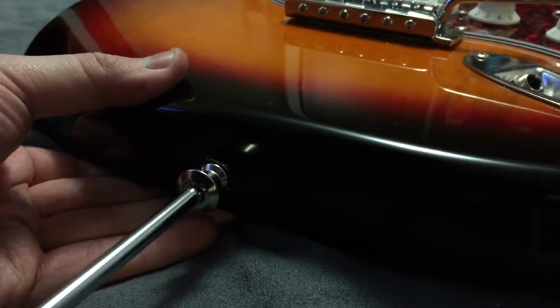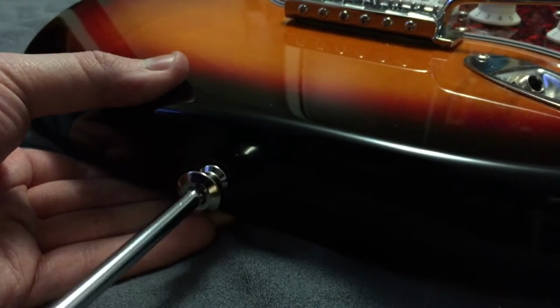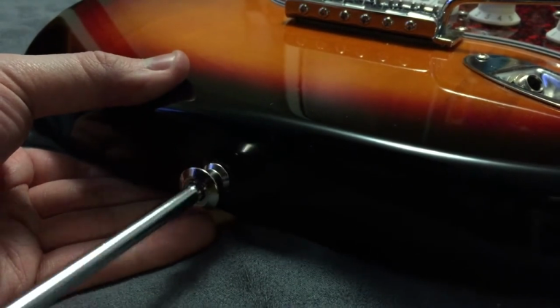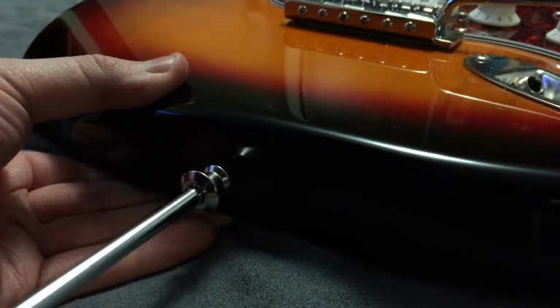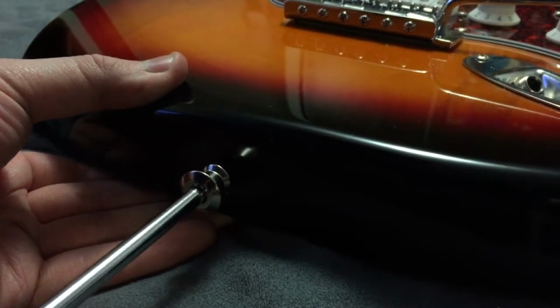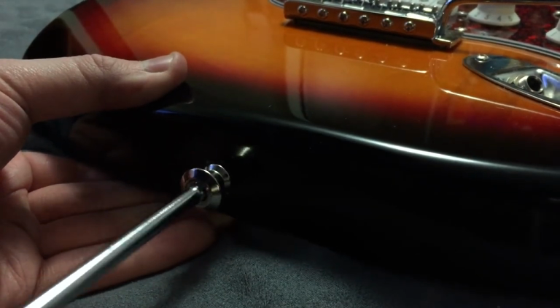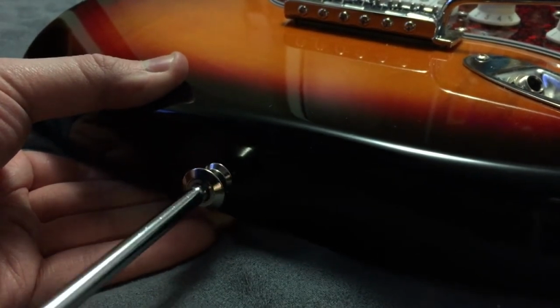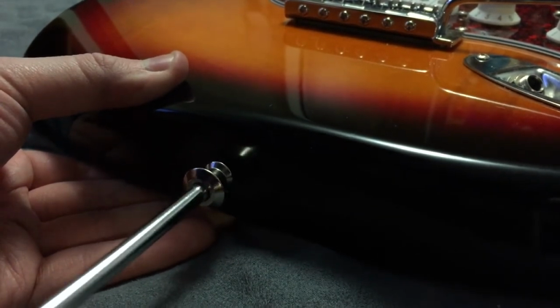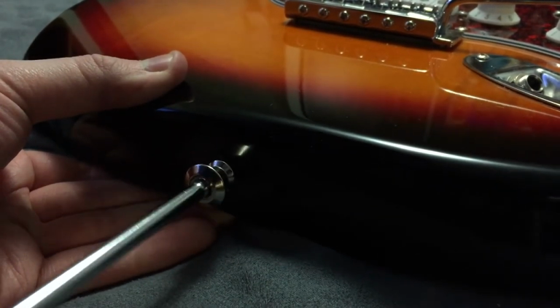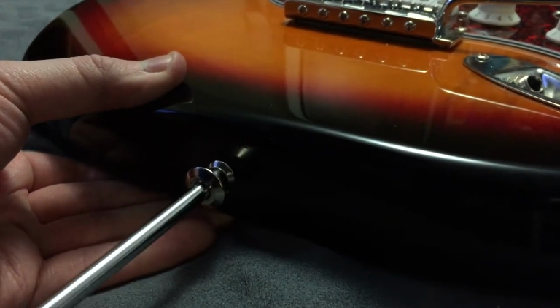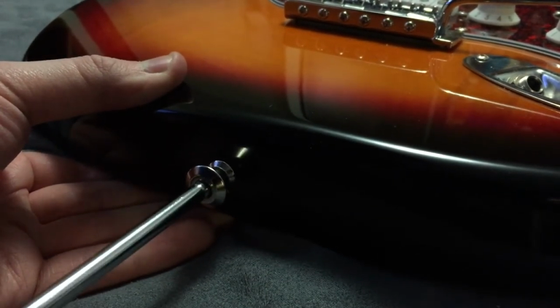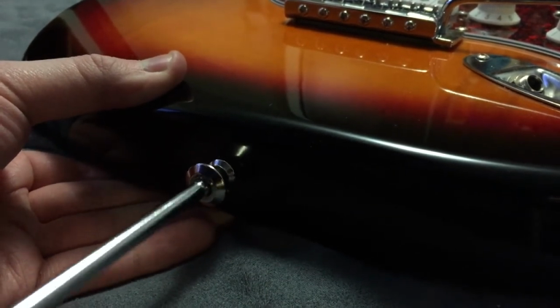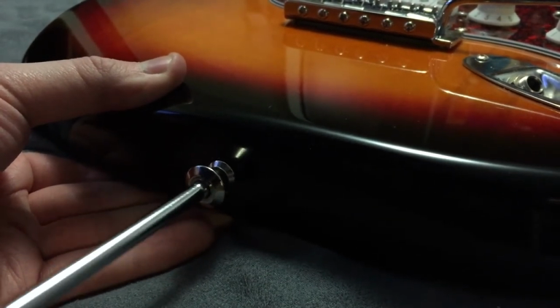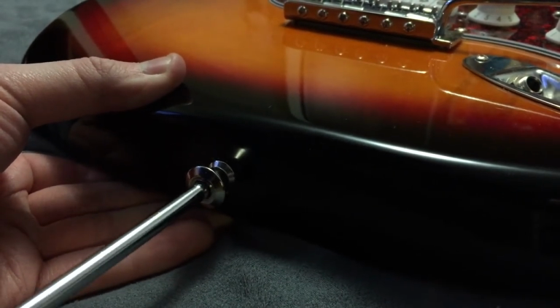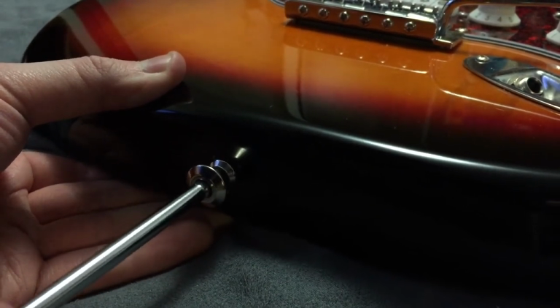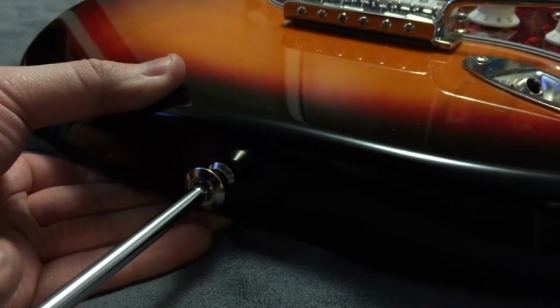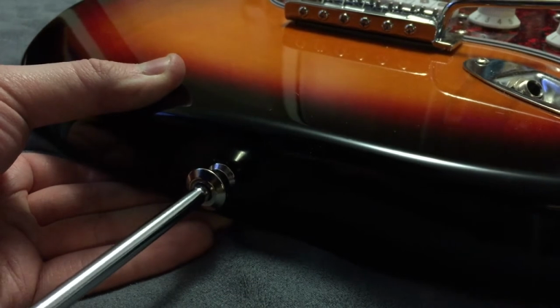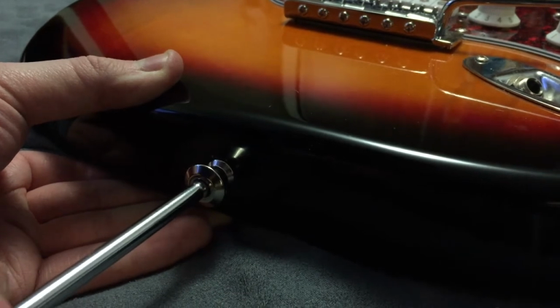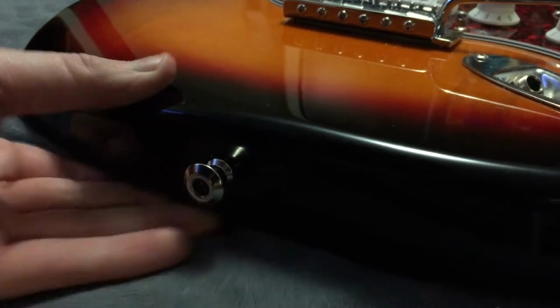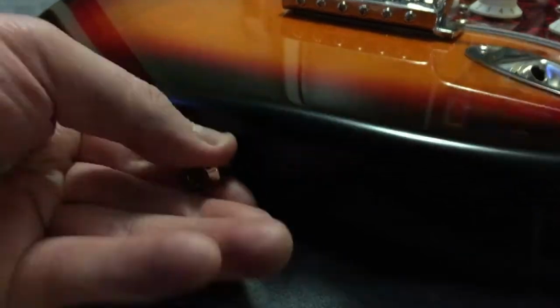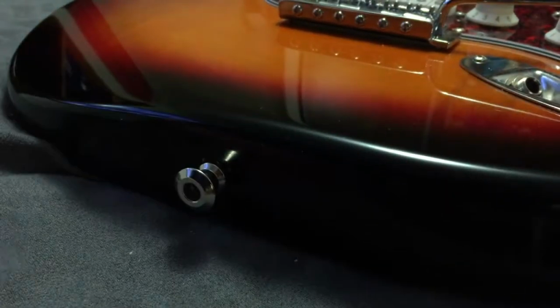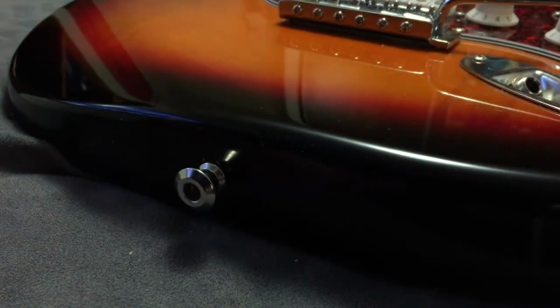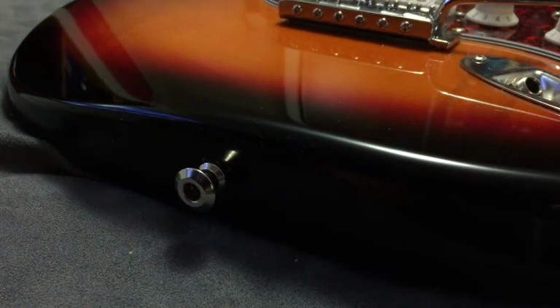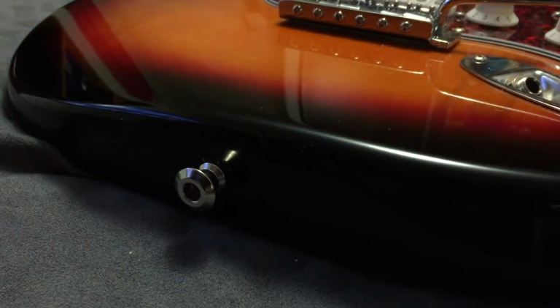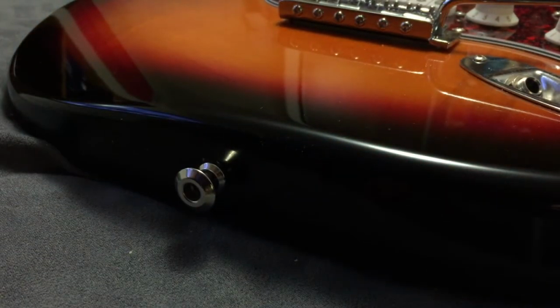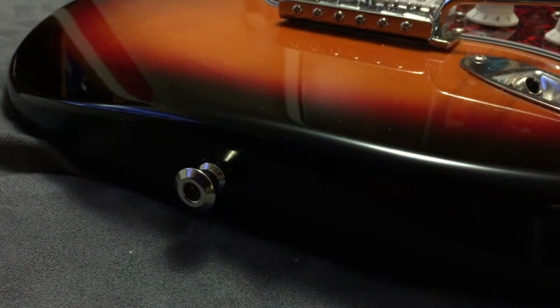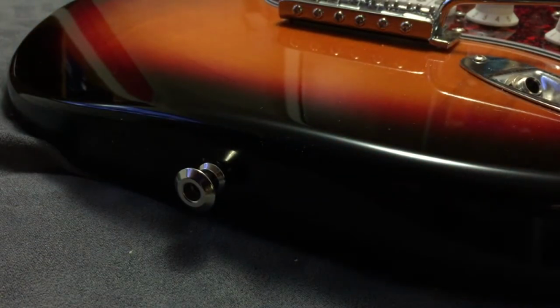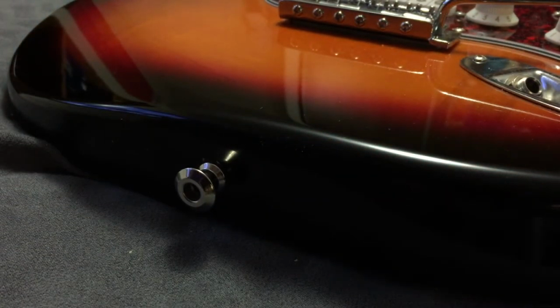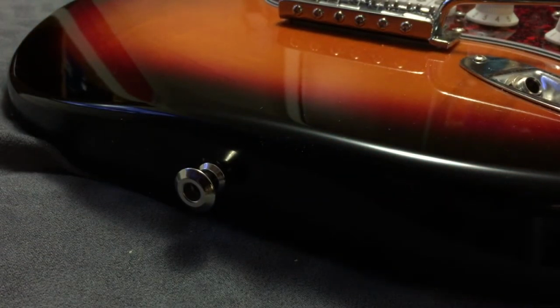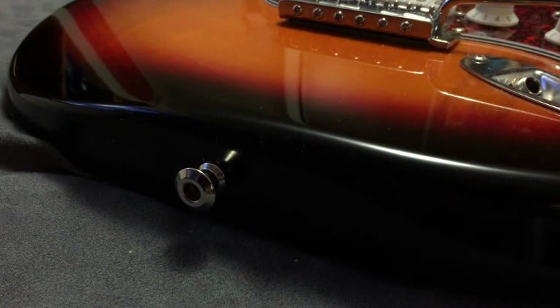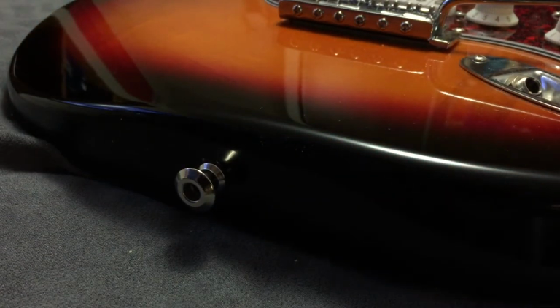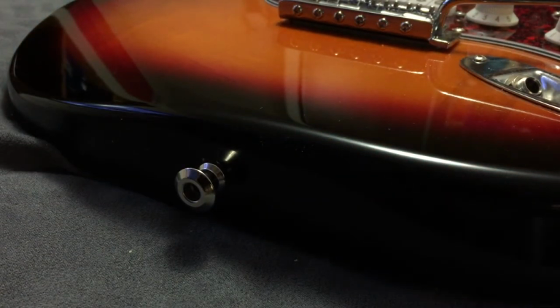These strap locks come in a variety of different colors such as black, nickel, and gold, so they should be able to match with just about any guitar hardware you have.